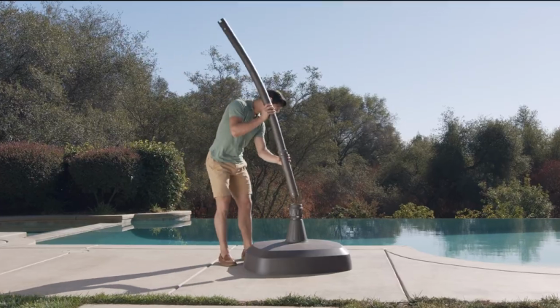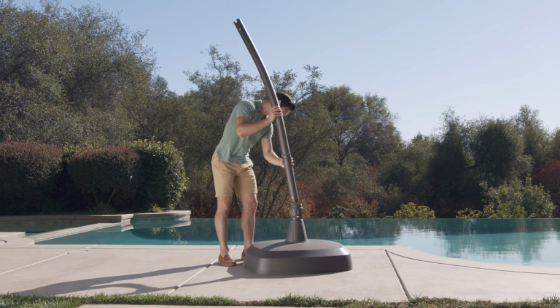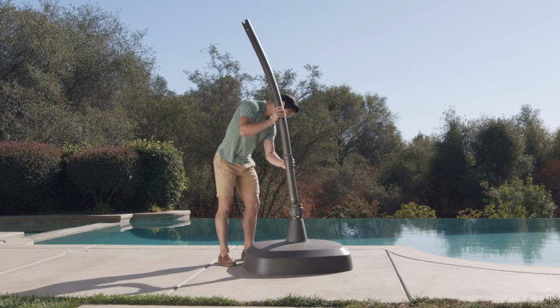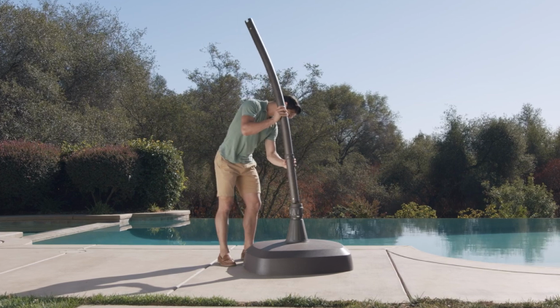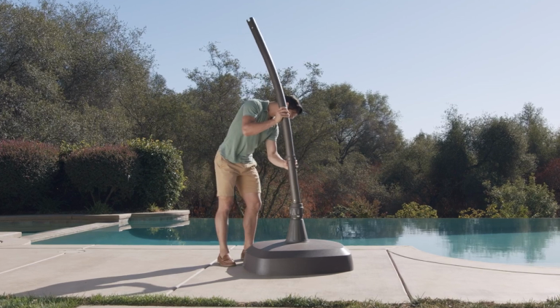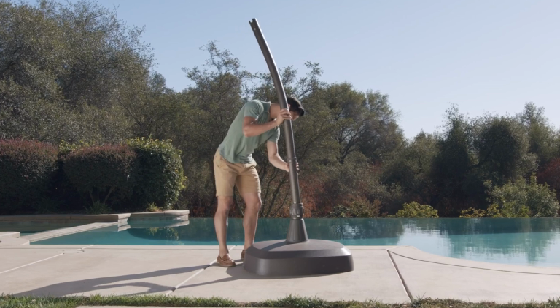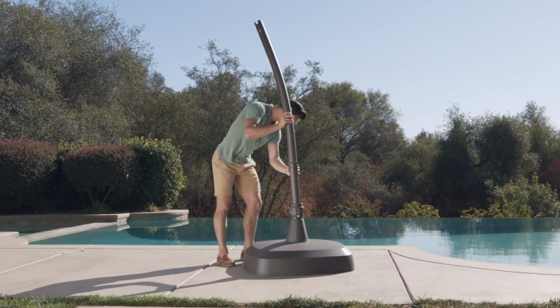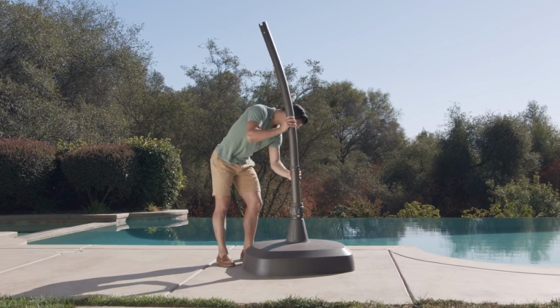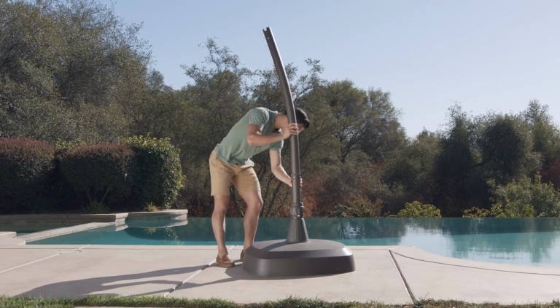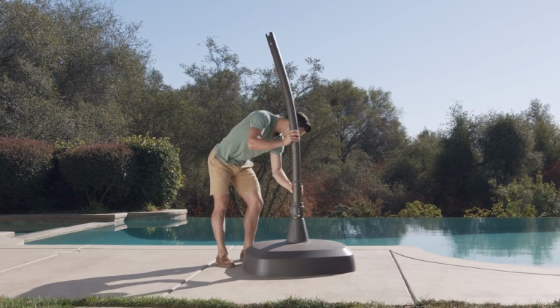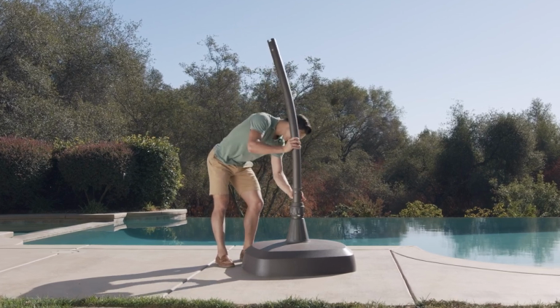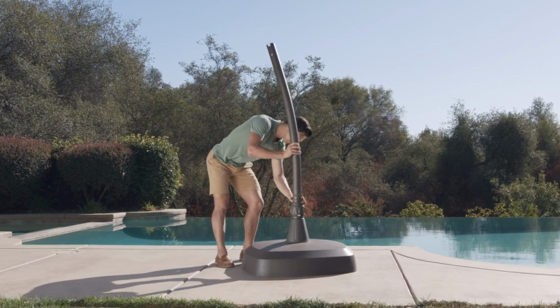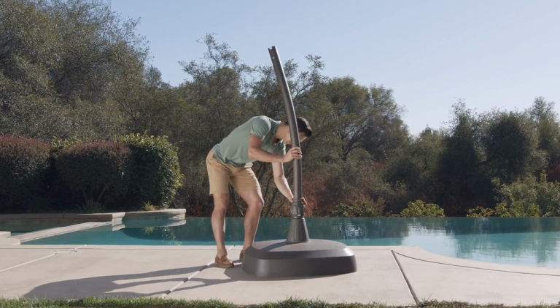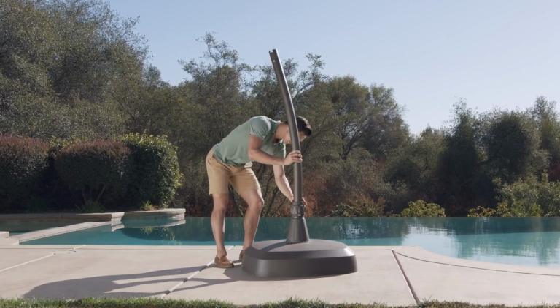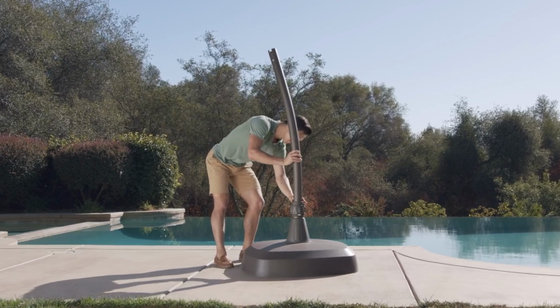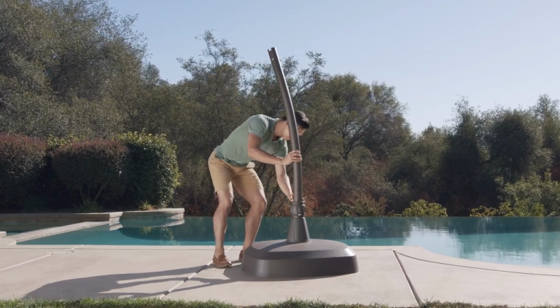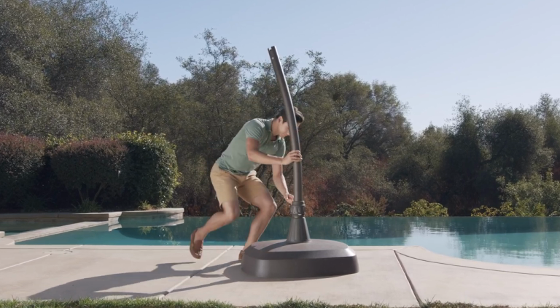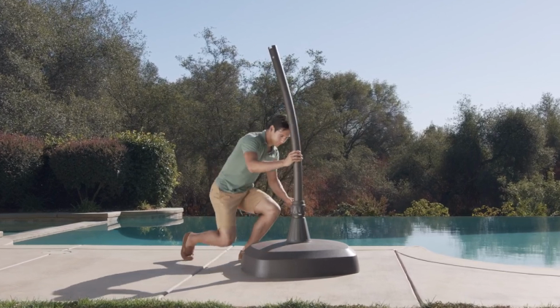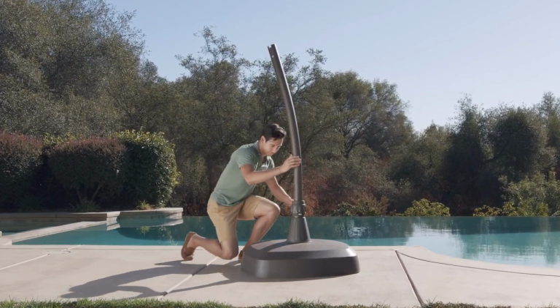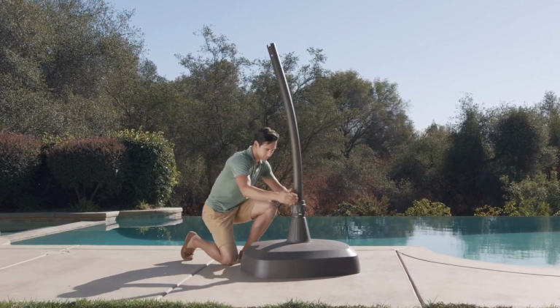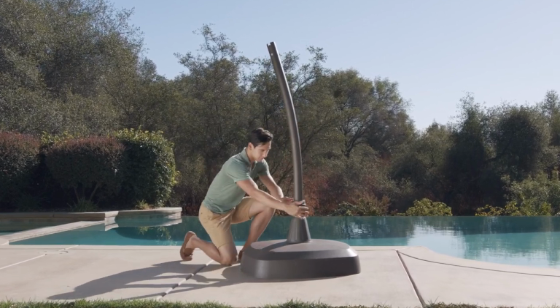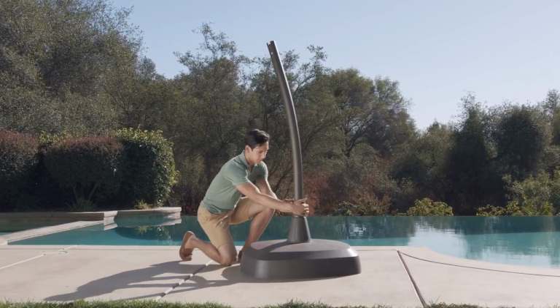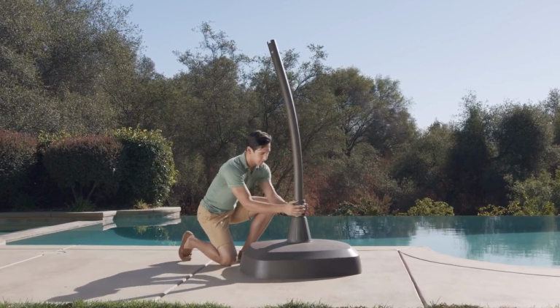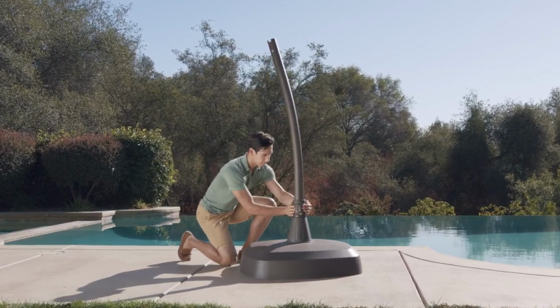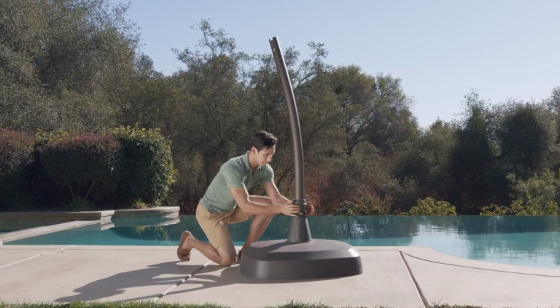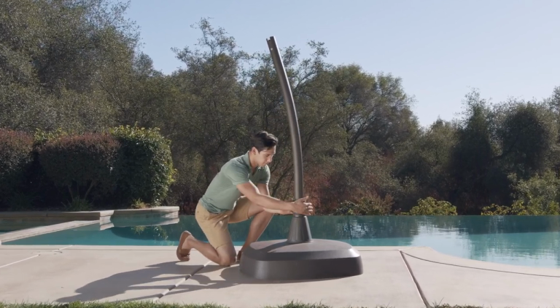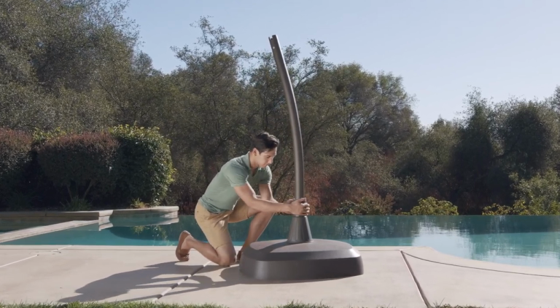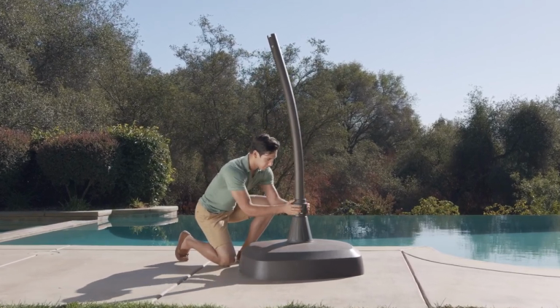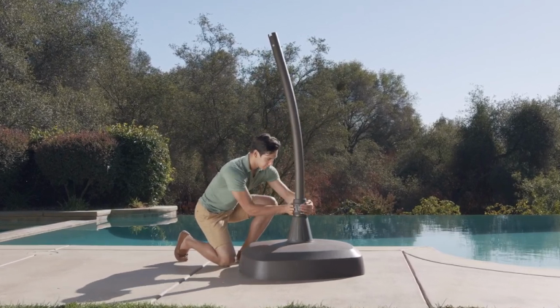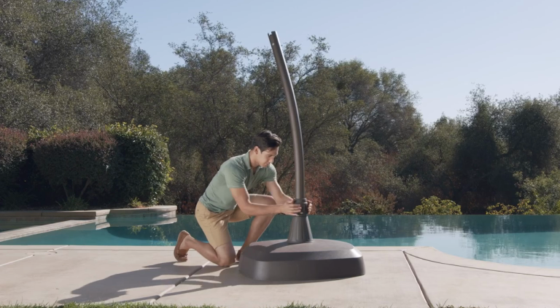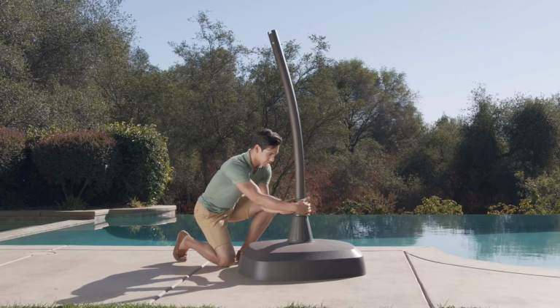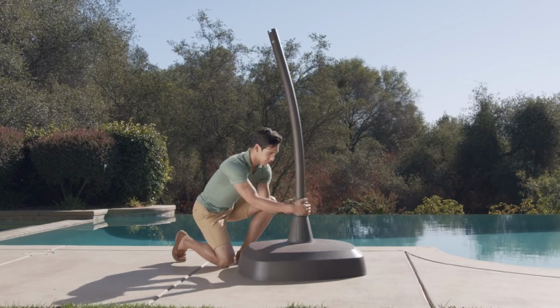Insert the lower umbrella pole, making sure the fixed ring and the locking ring are aligned, and turn it clockwise to secure it.